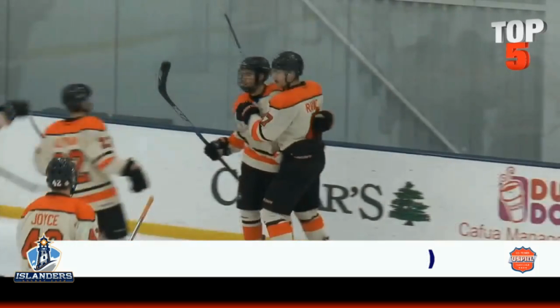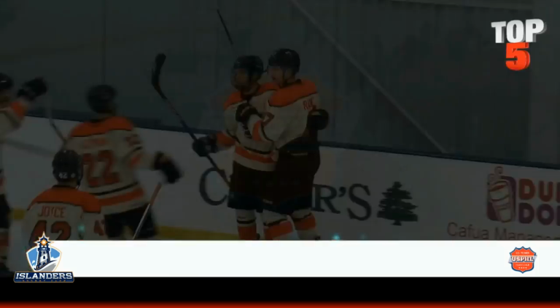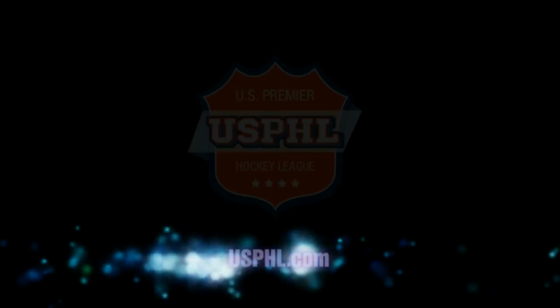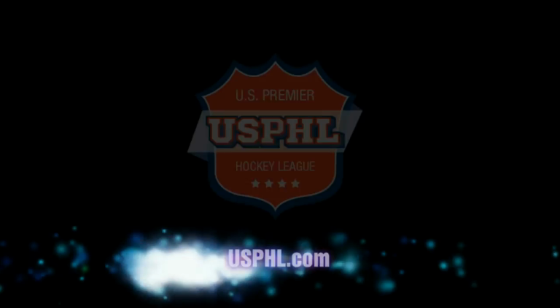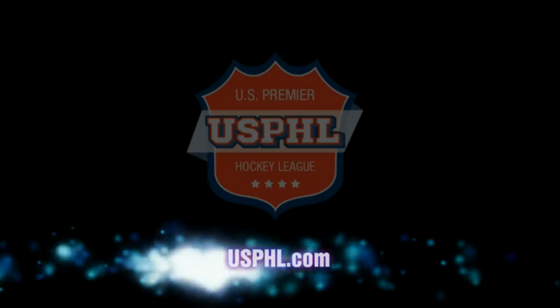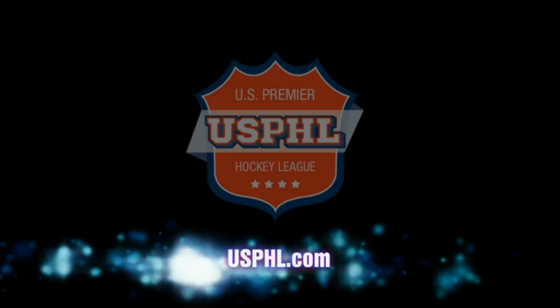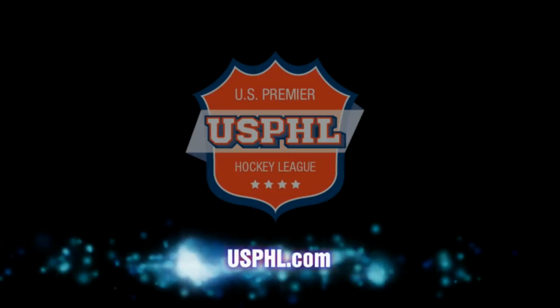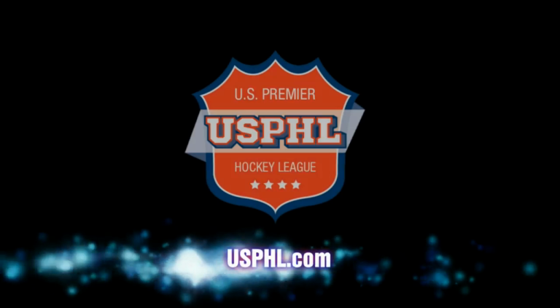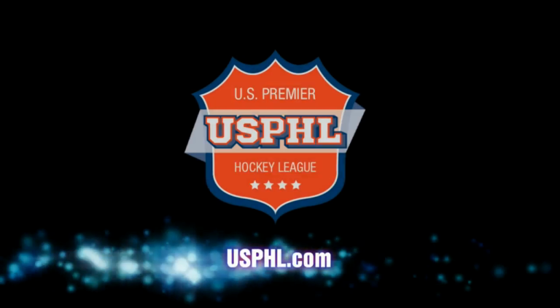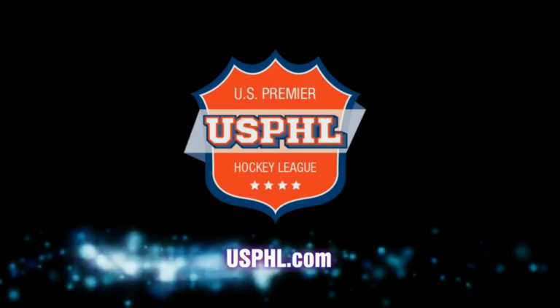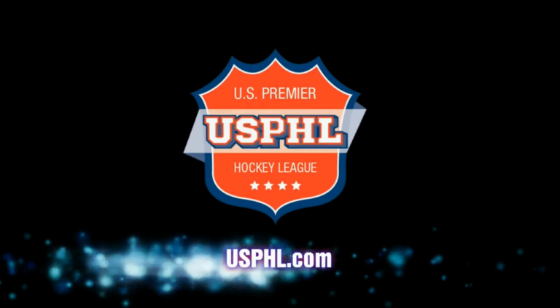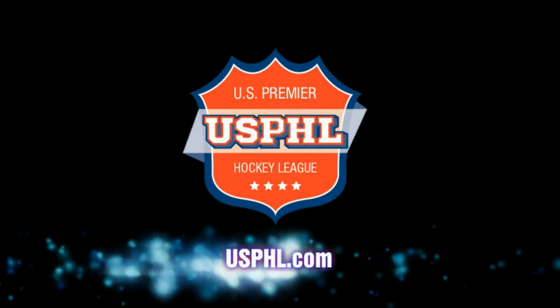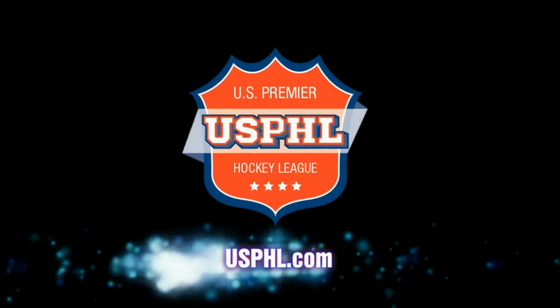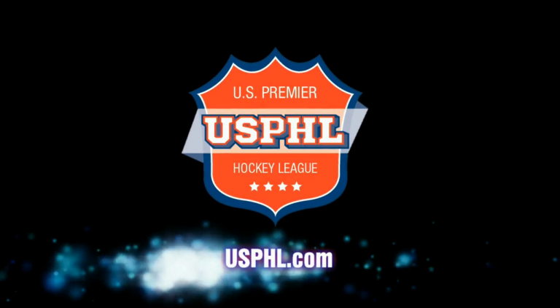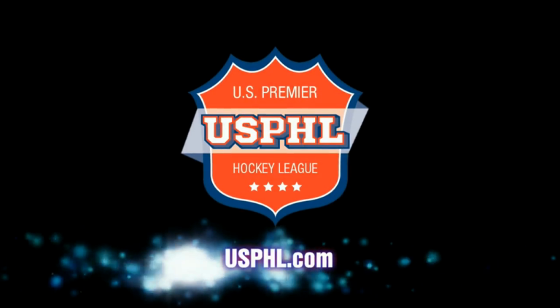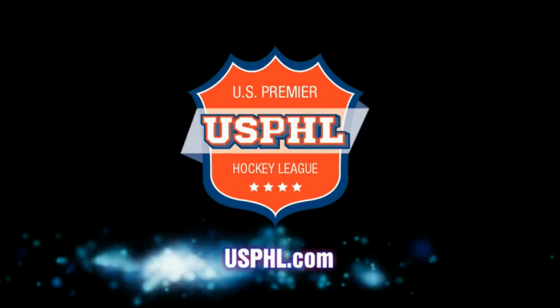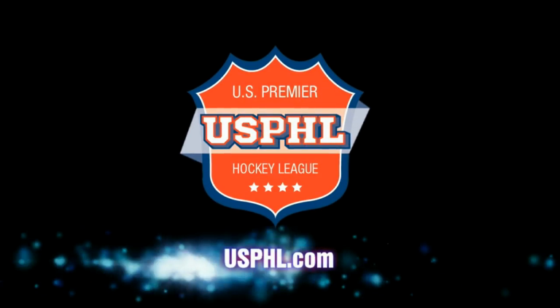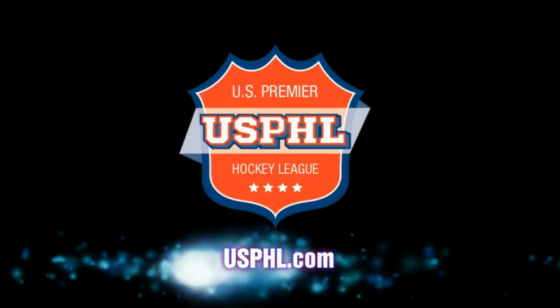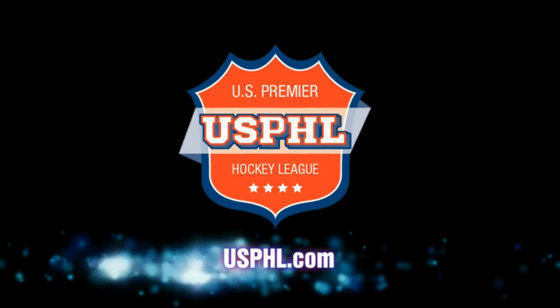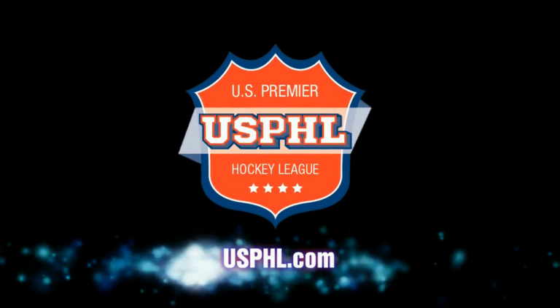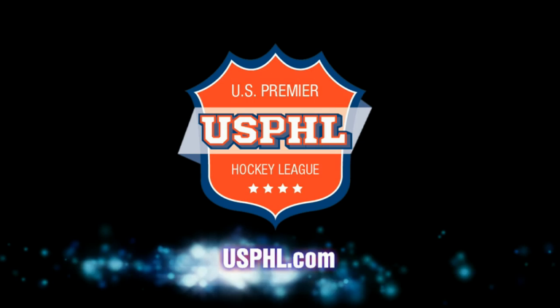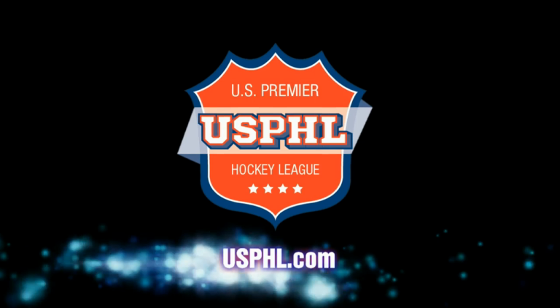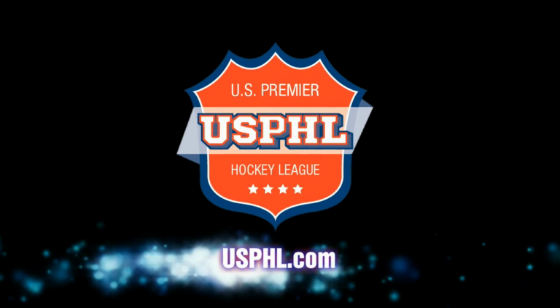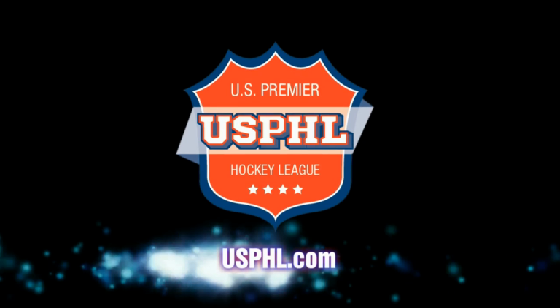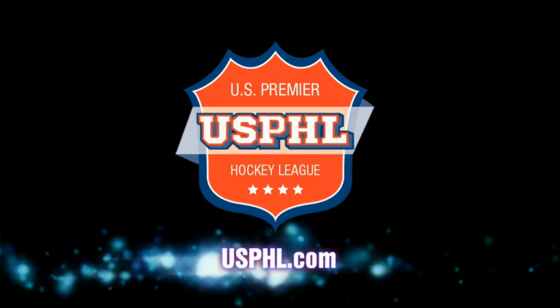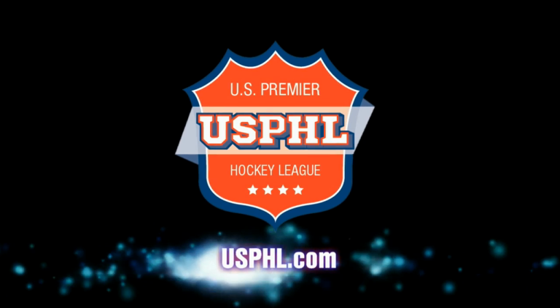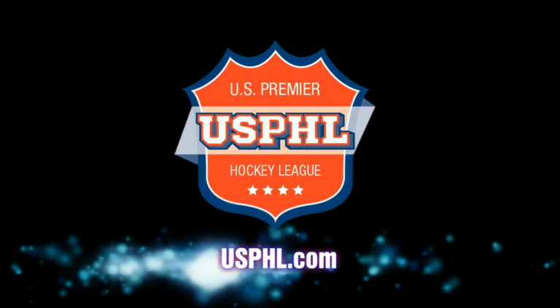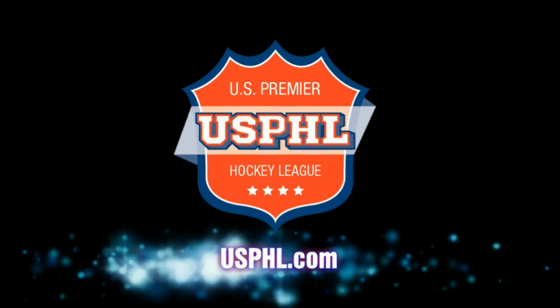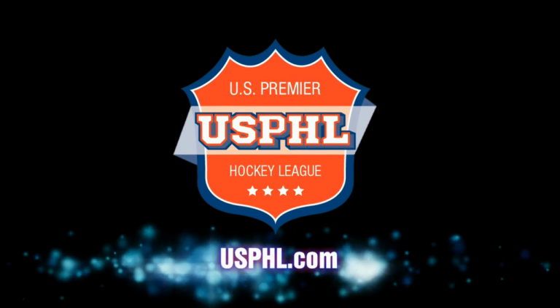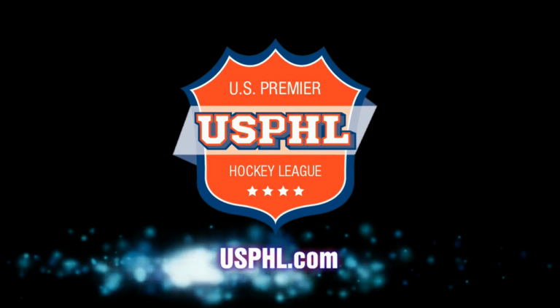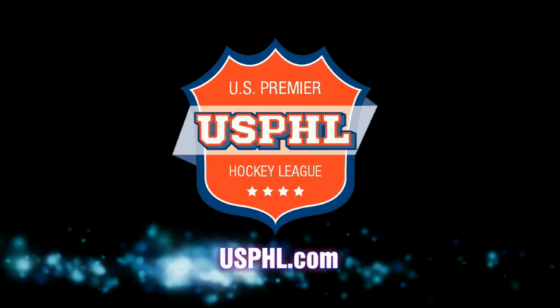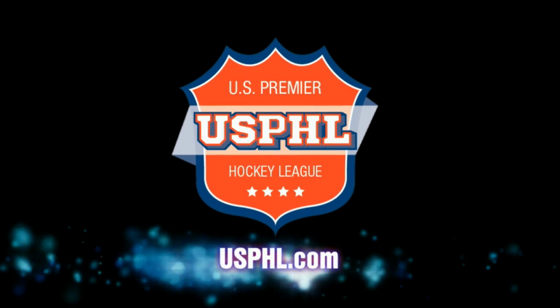Keep watching more USPHL videos at USPHL Network and USPHL.com.